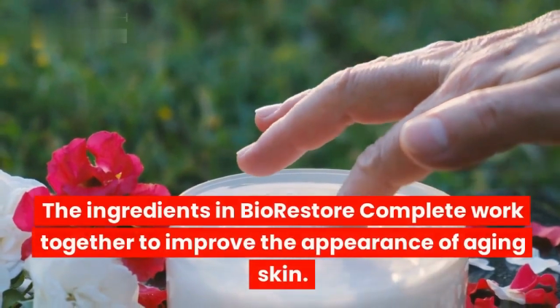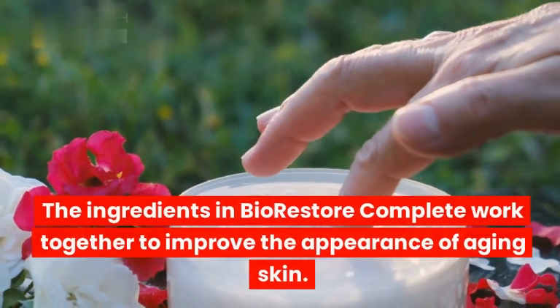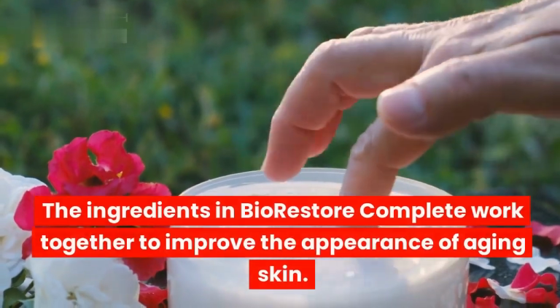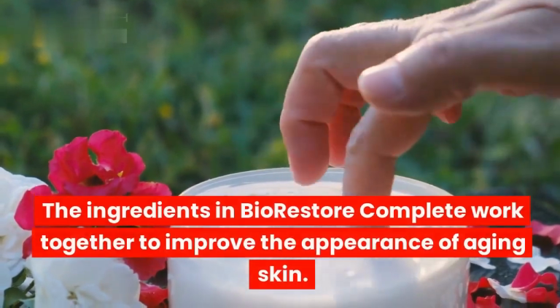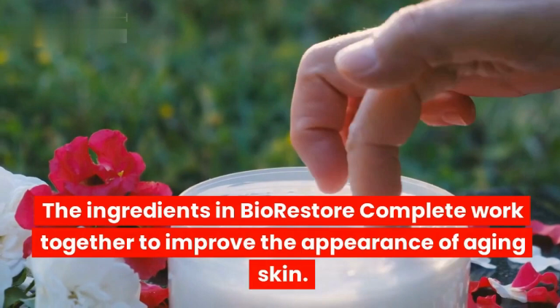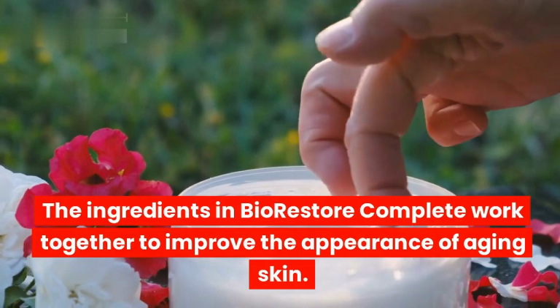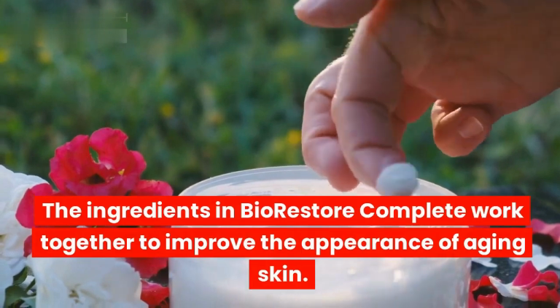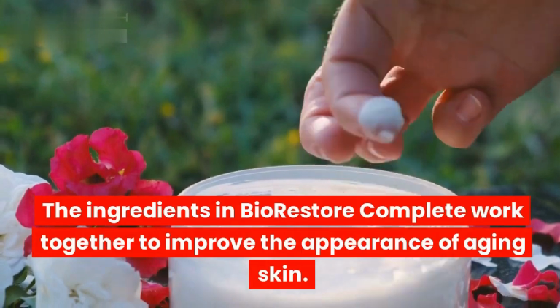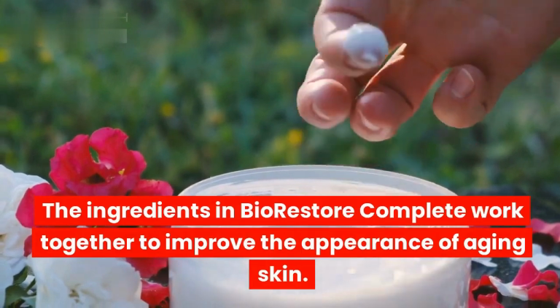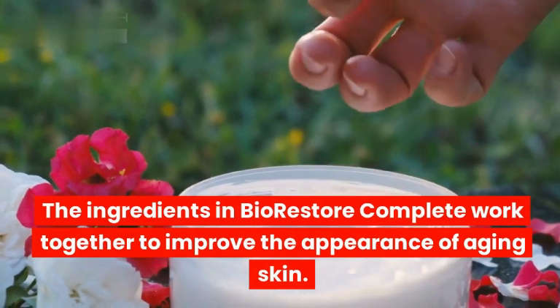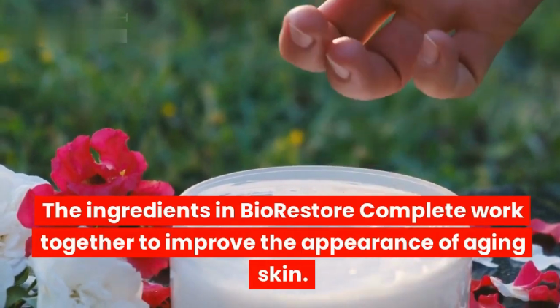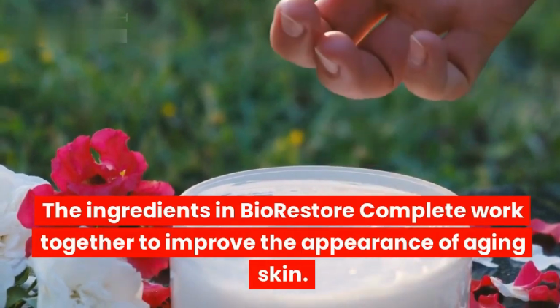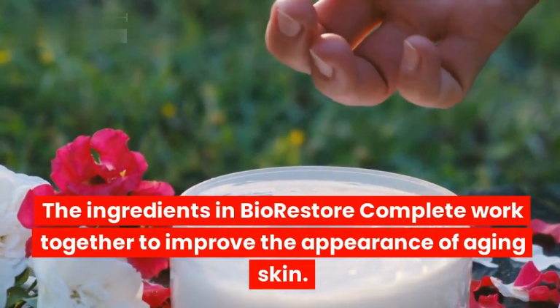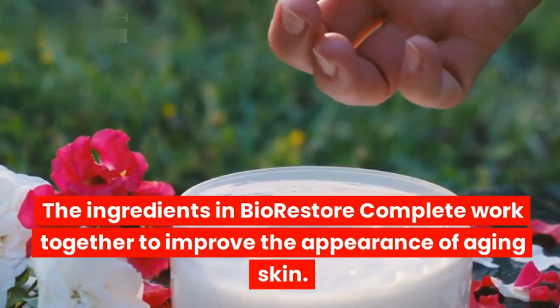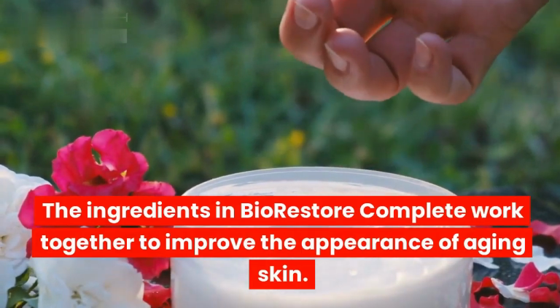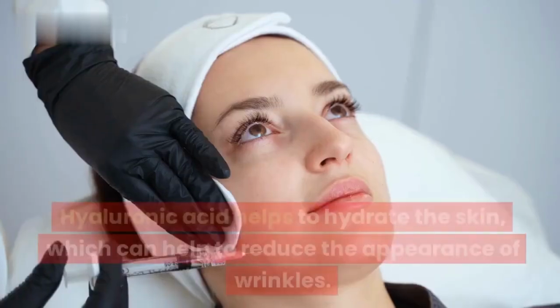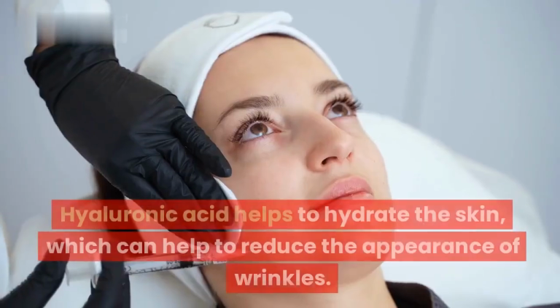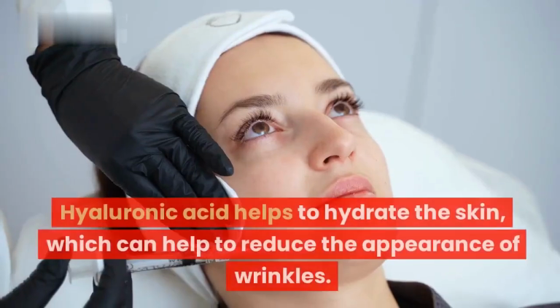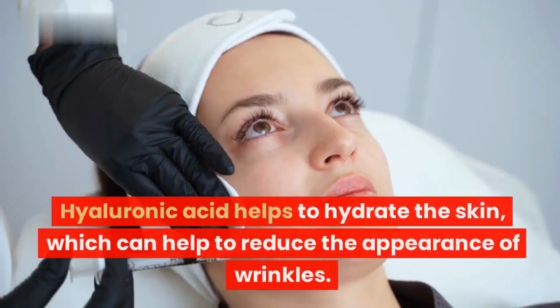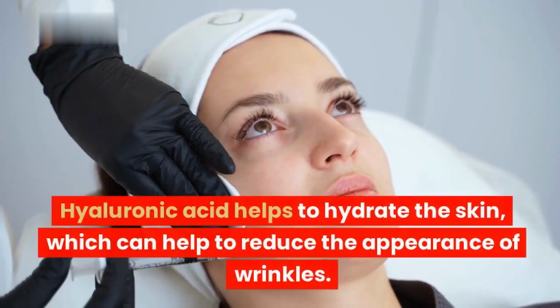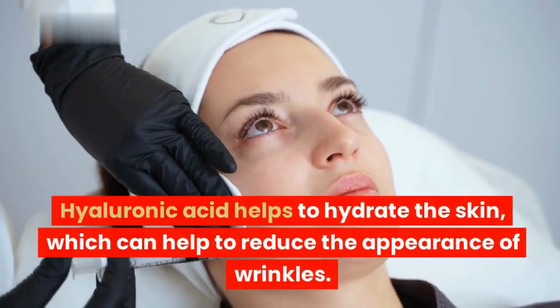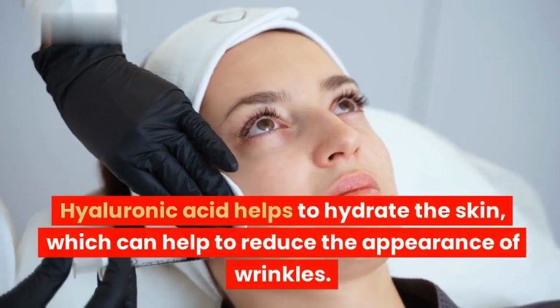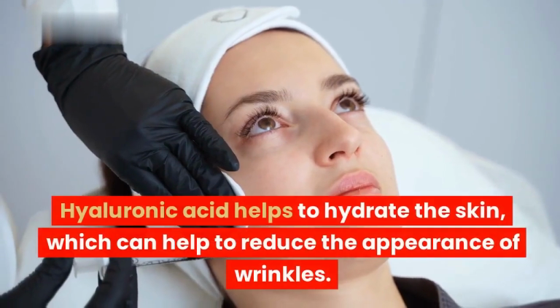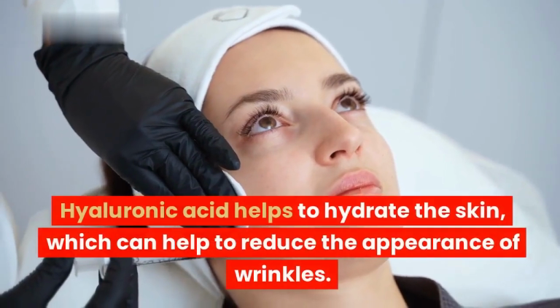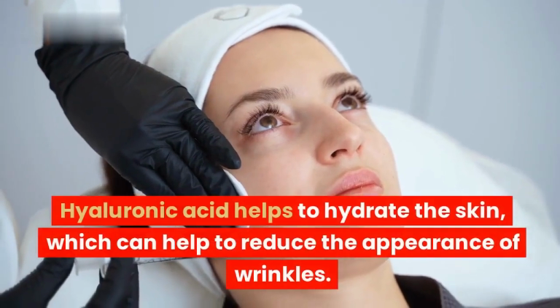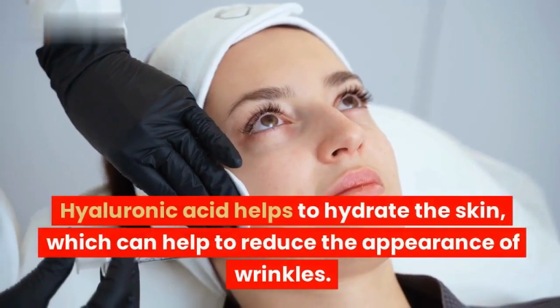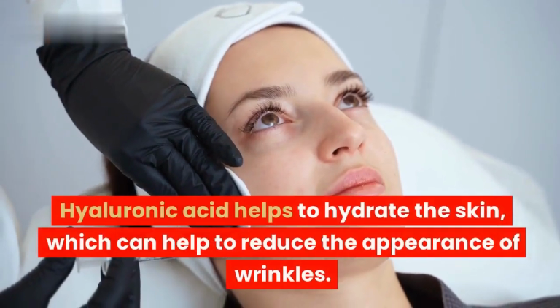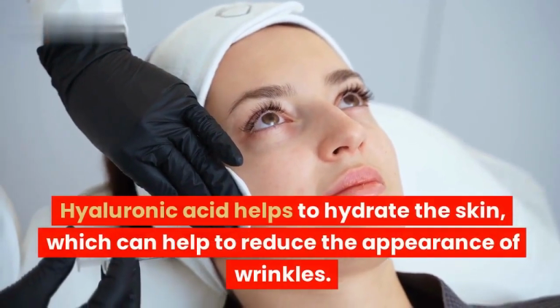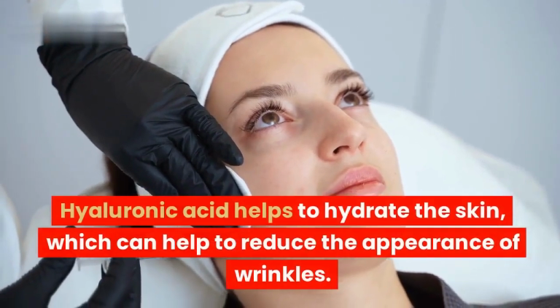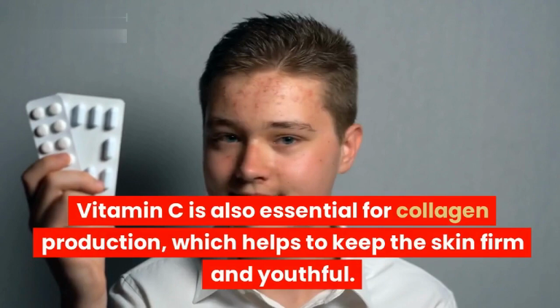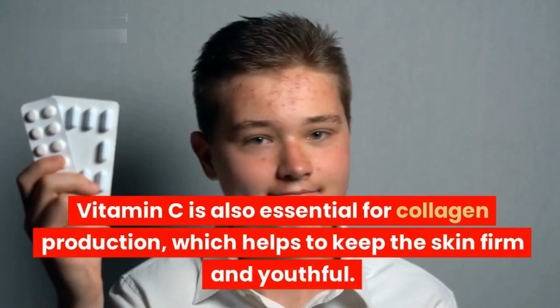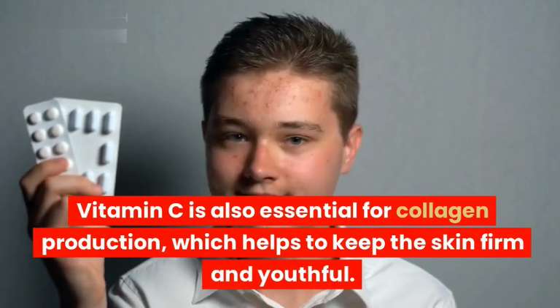Make sure to visit the official website to buy Bio-Restore Complete and avoid all scams or cheap knockoffs — link in description.